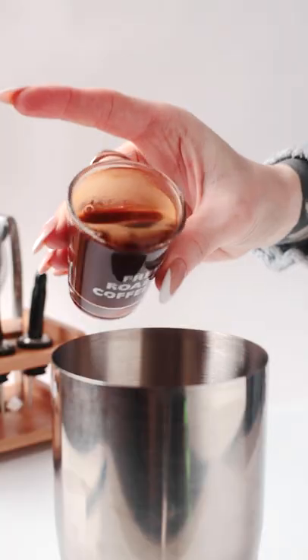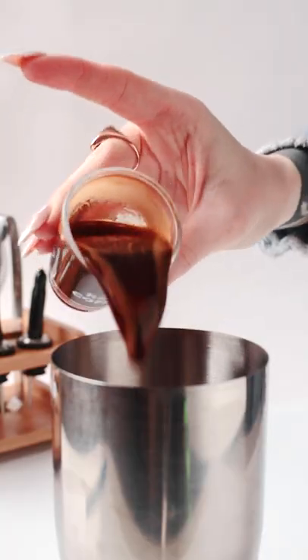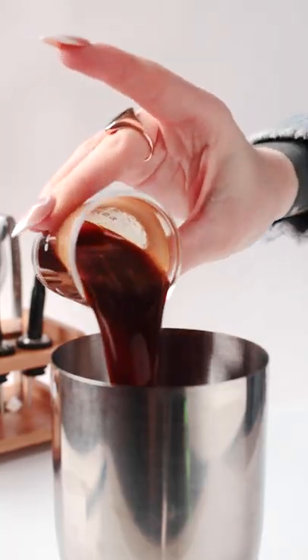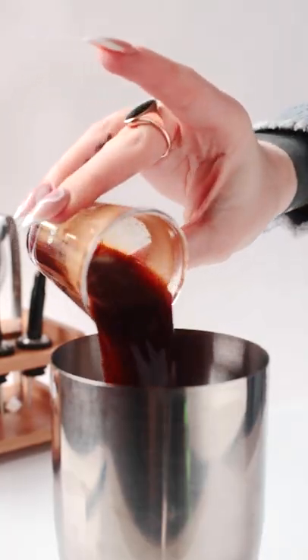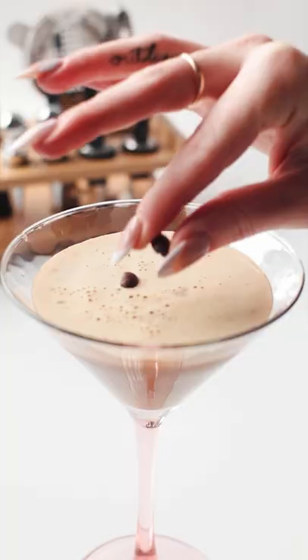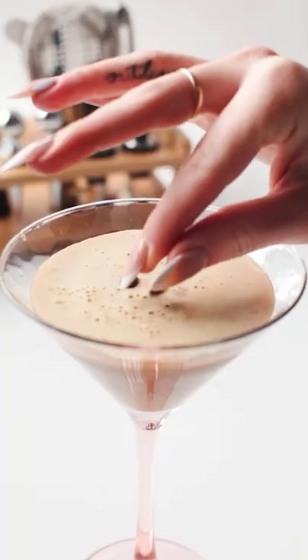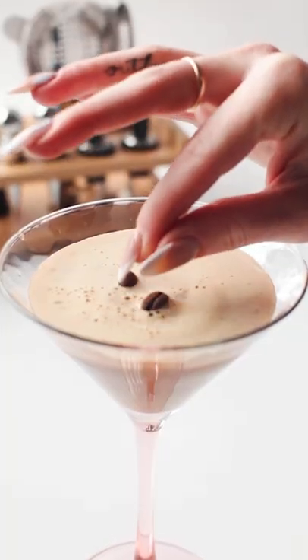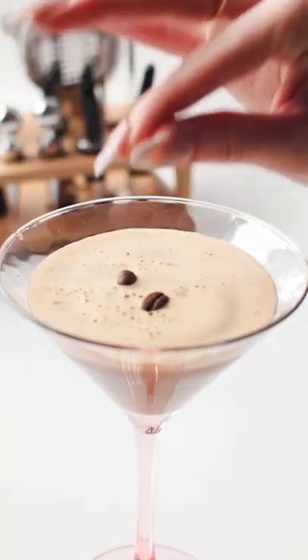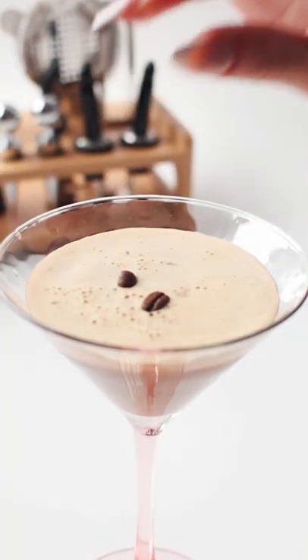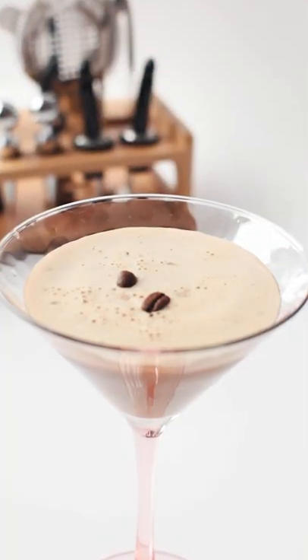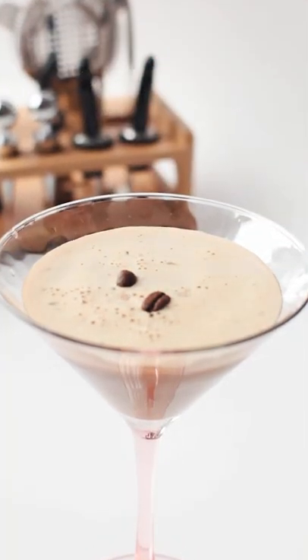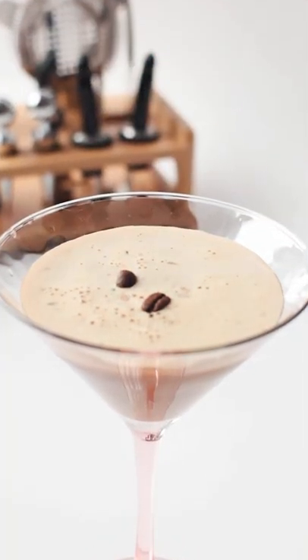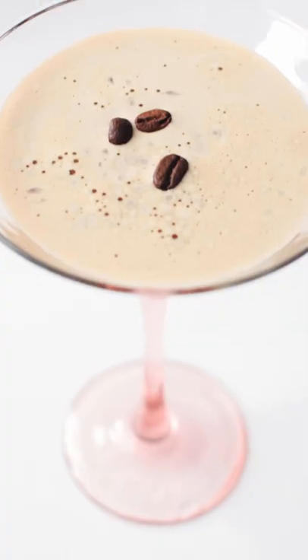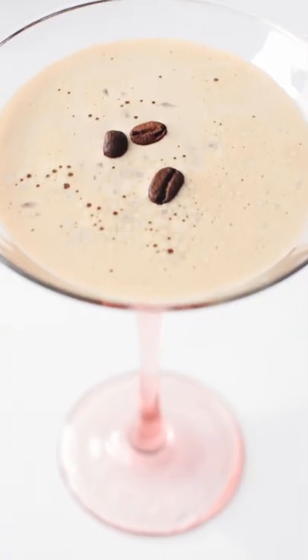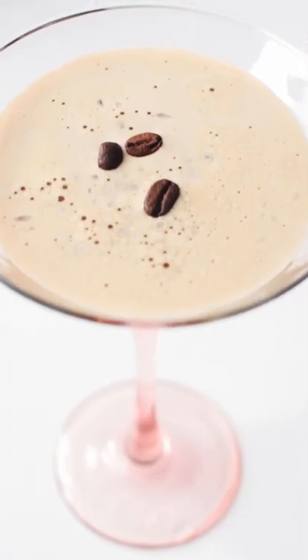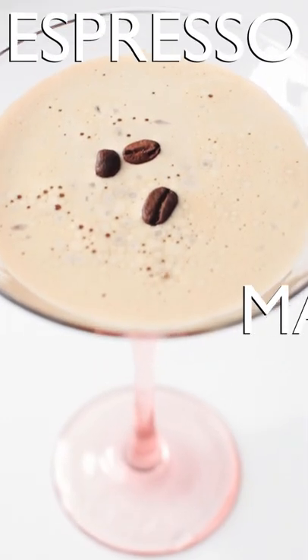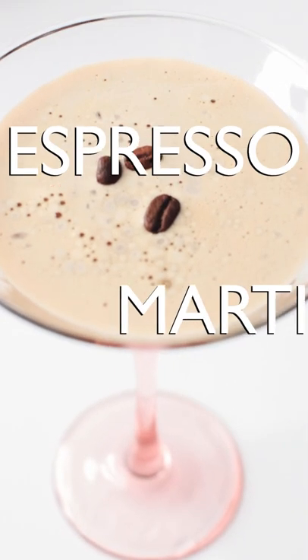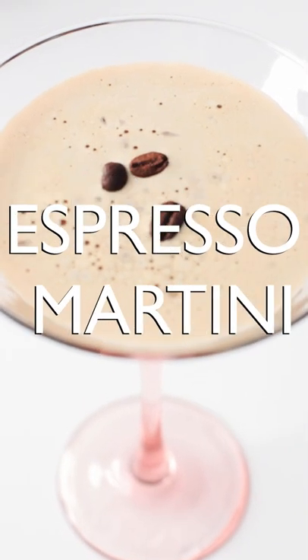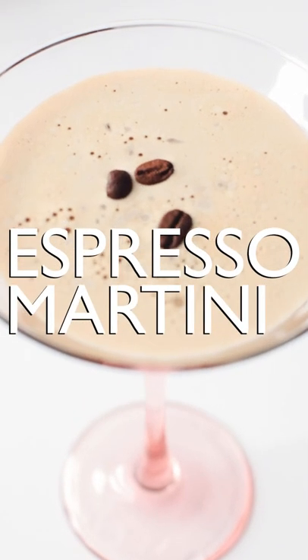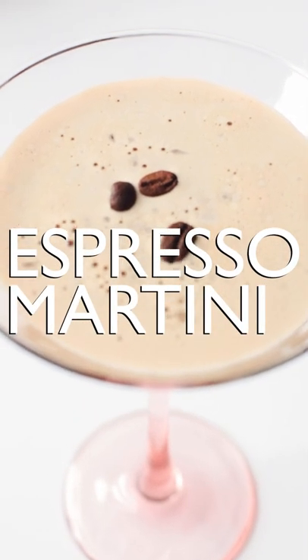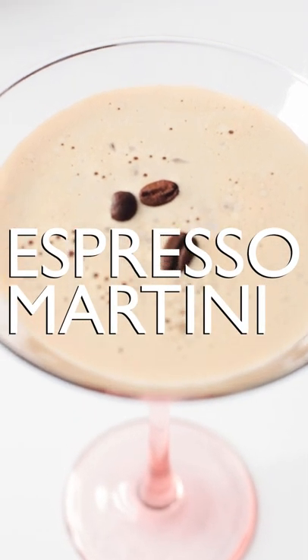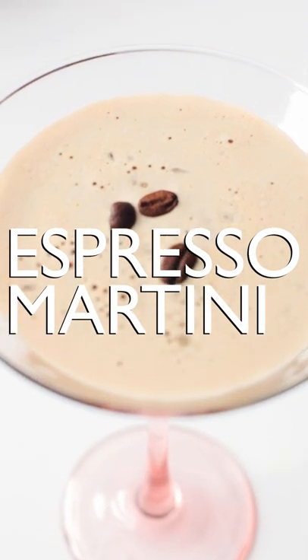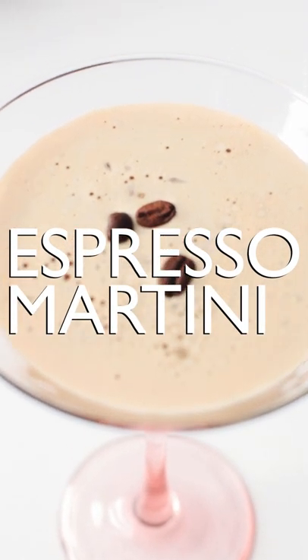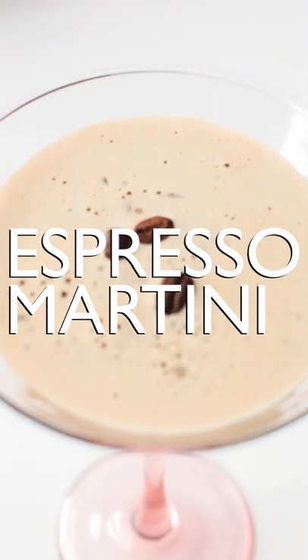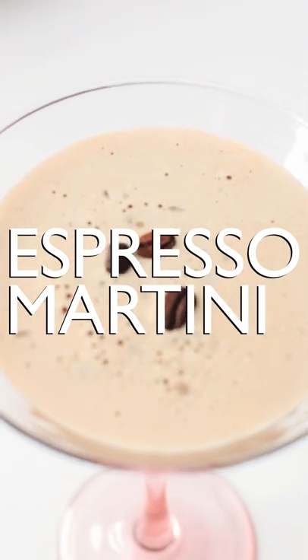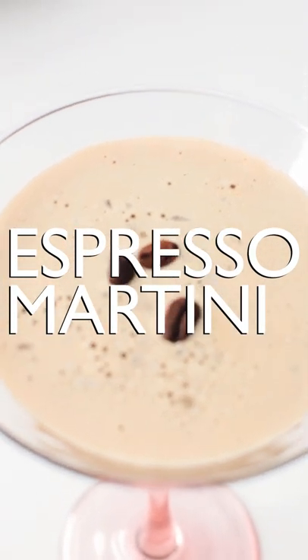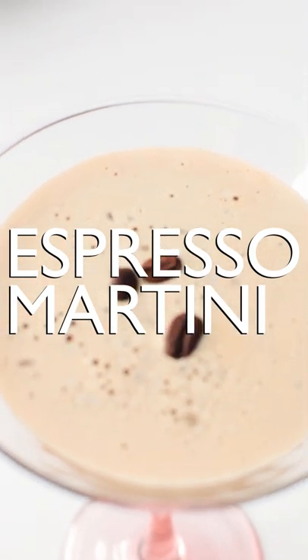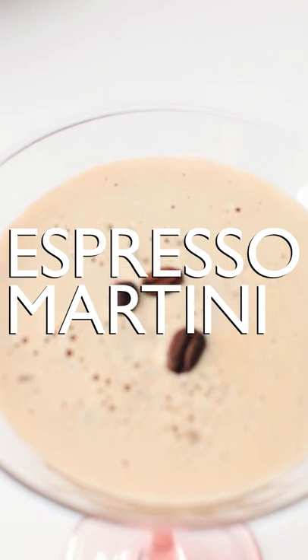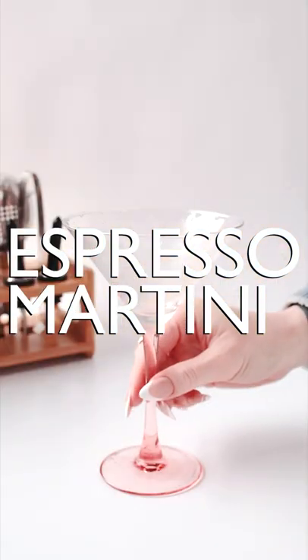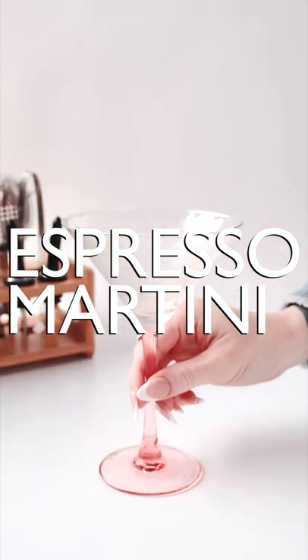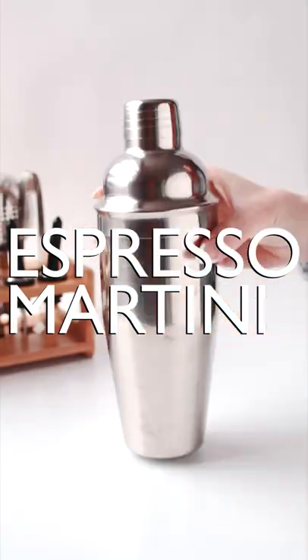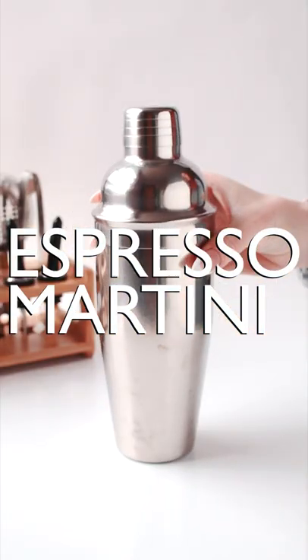Hey guys, in honor of National Cocktail Day, we're making an espresso martini. Let's get started.